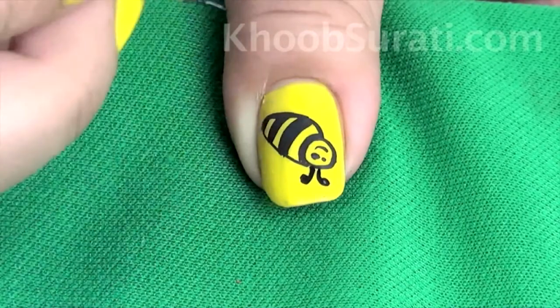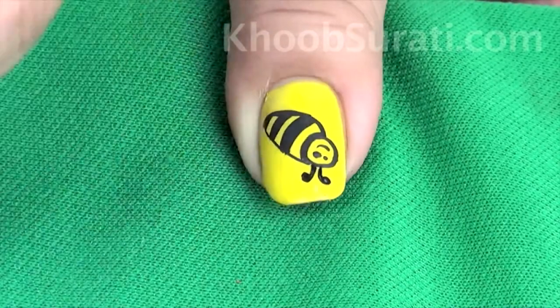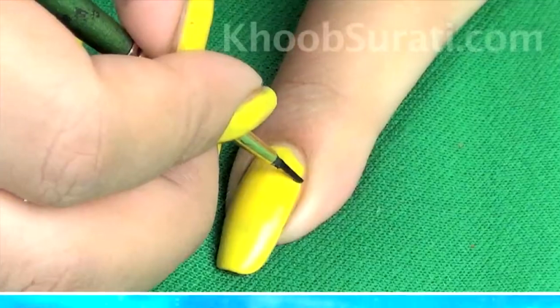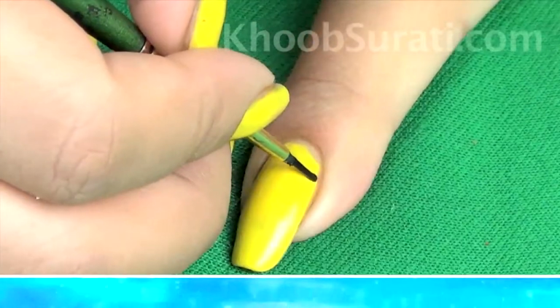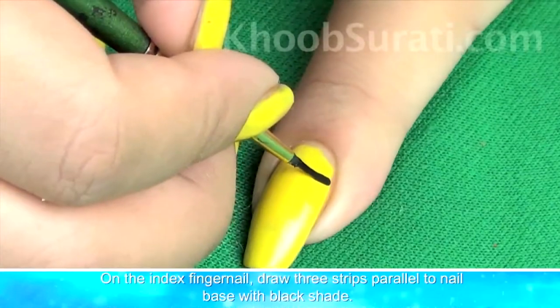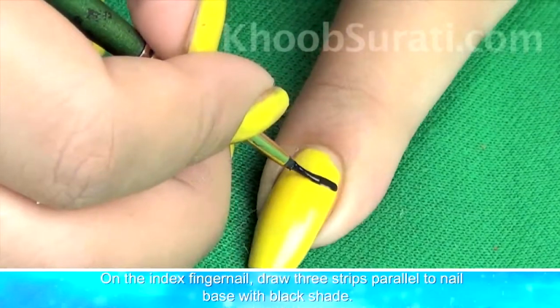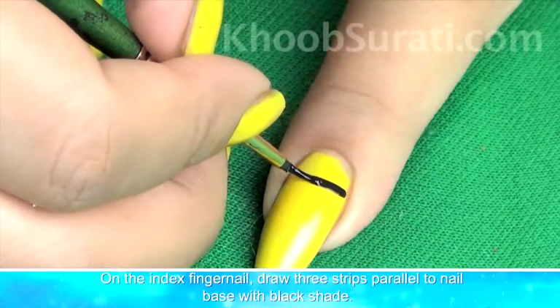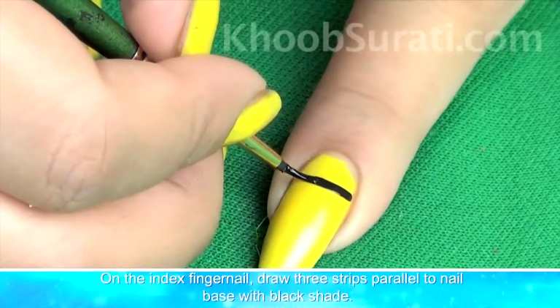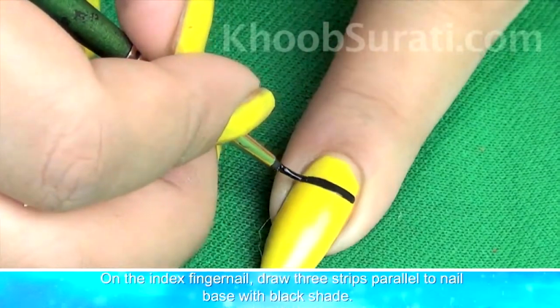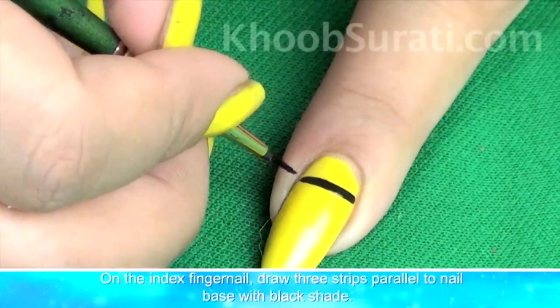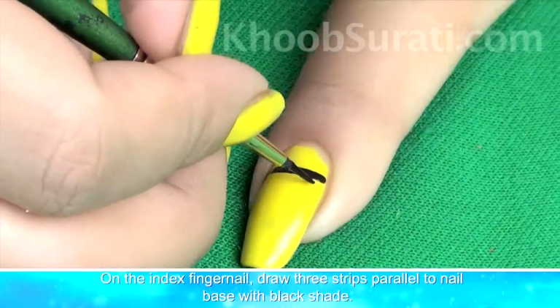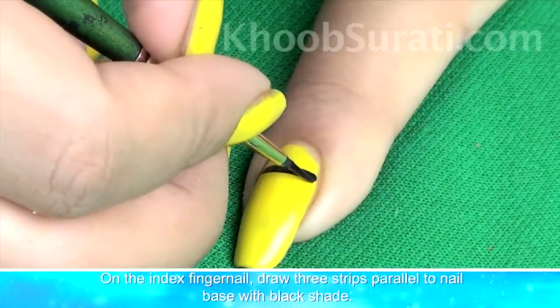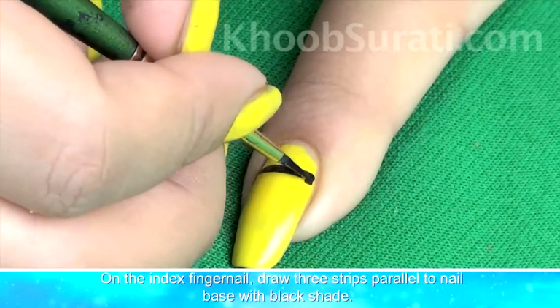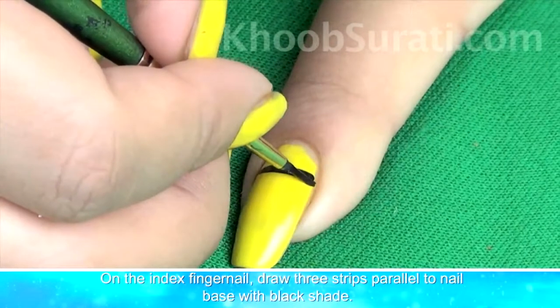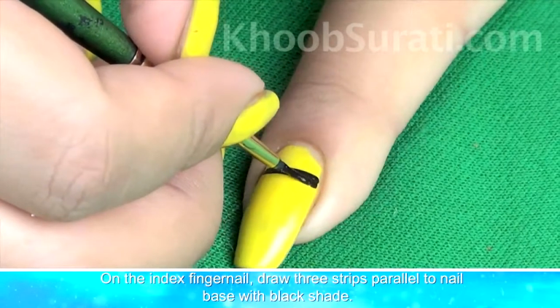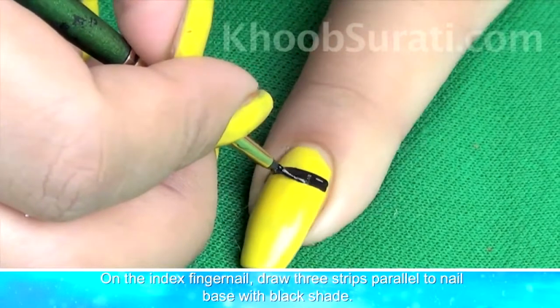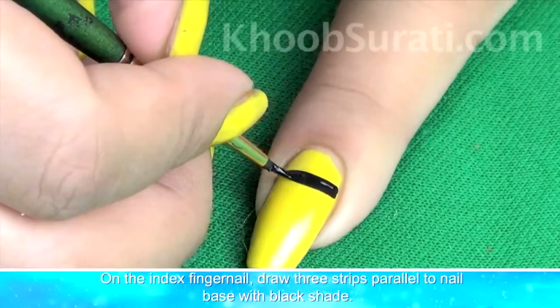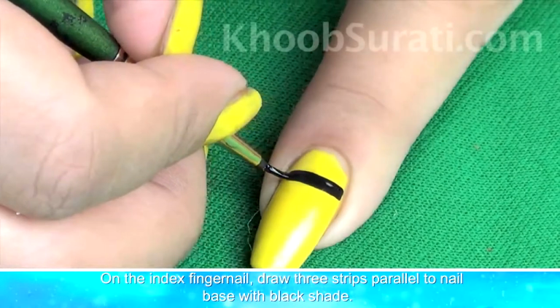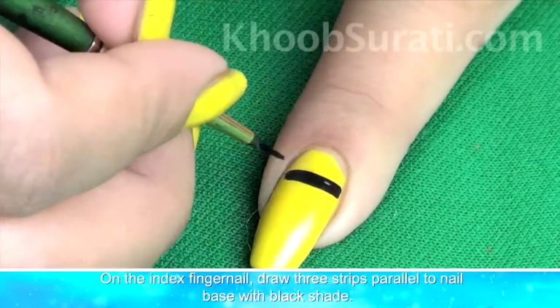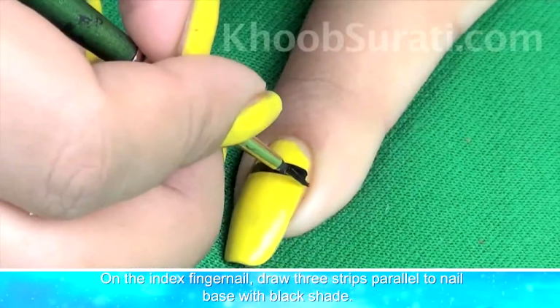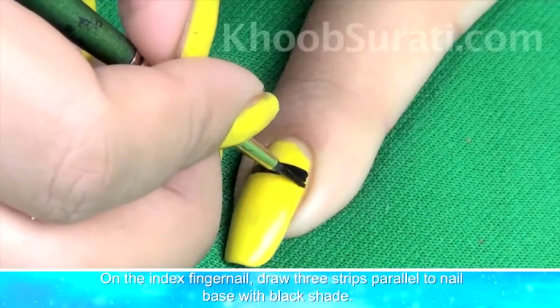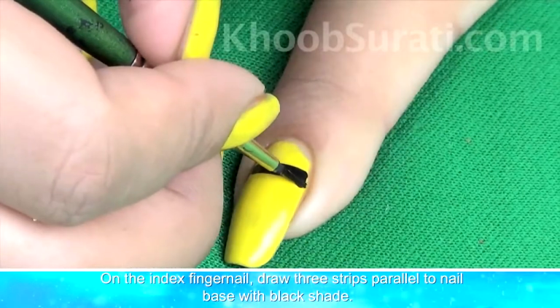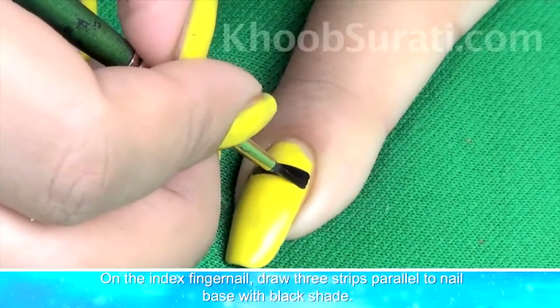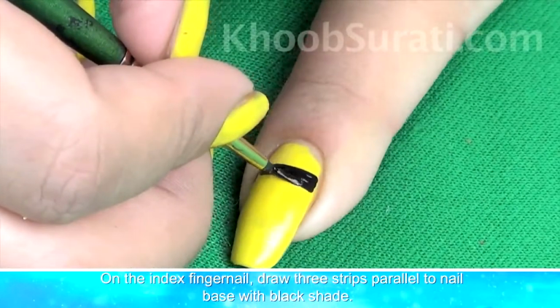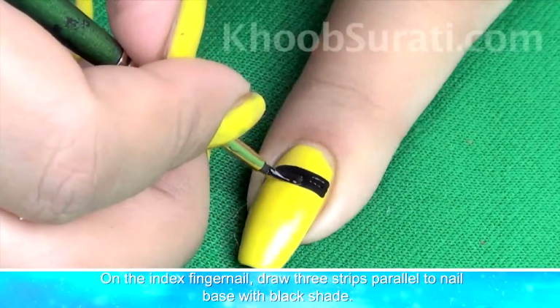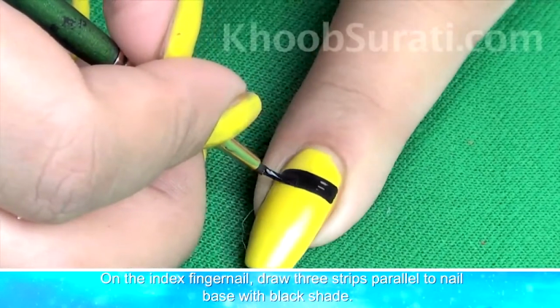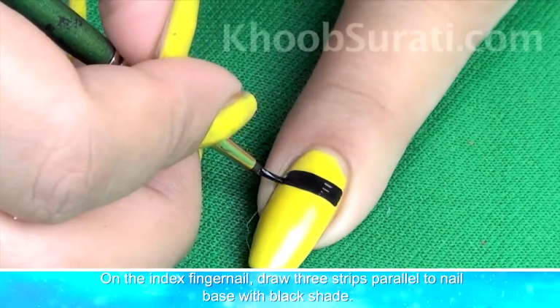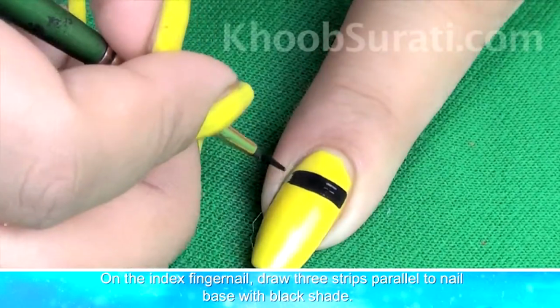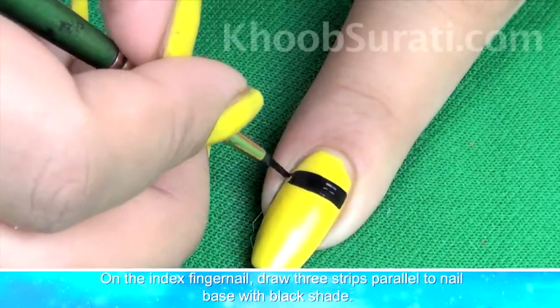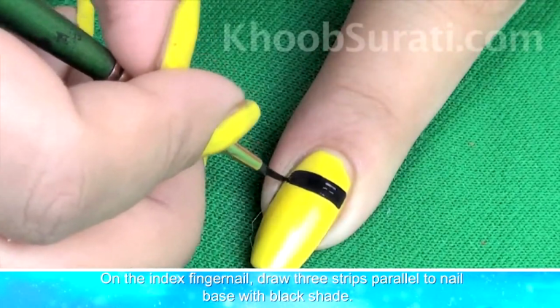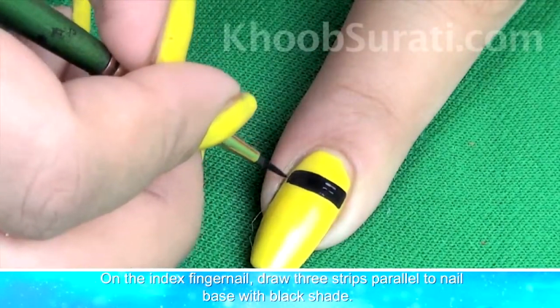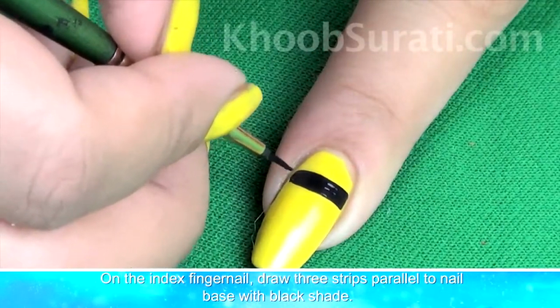Now, on the index finger nail, drop three strips balanced to the nail base with black shade.